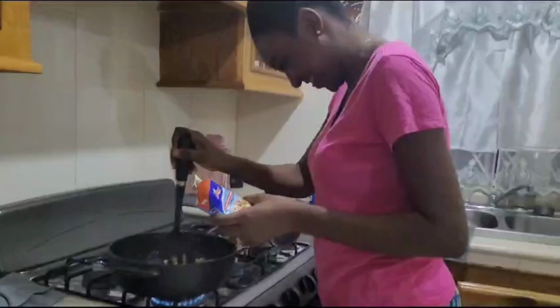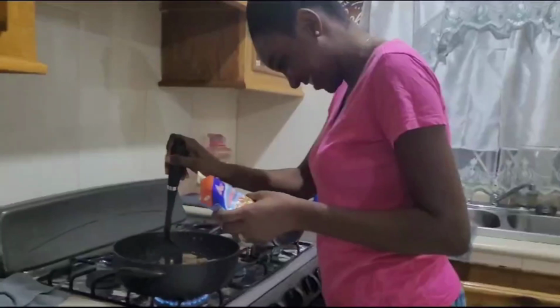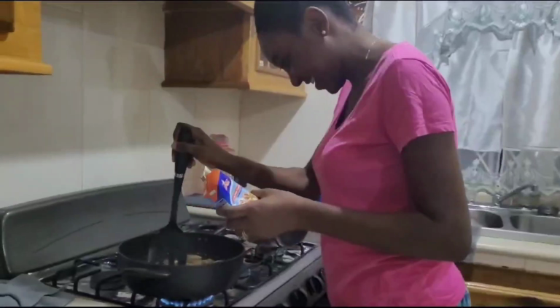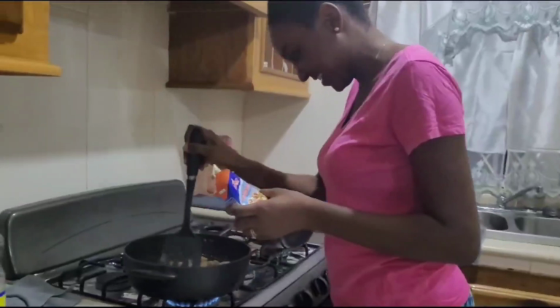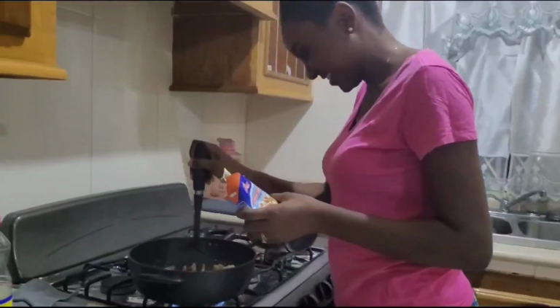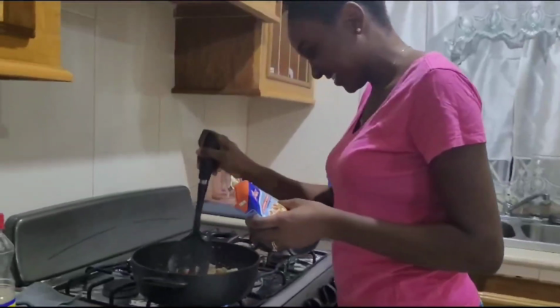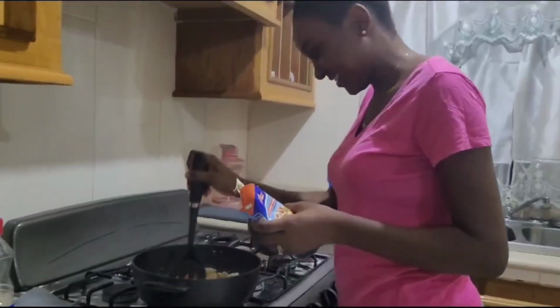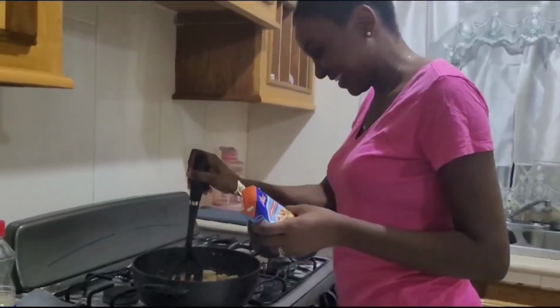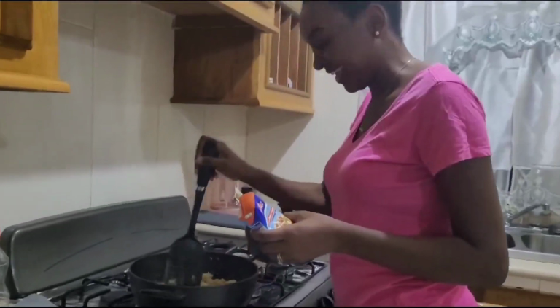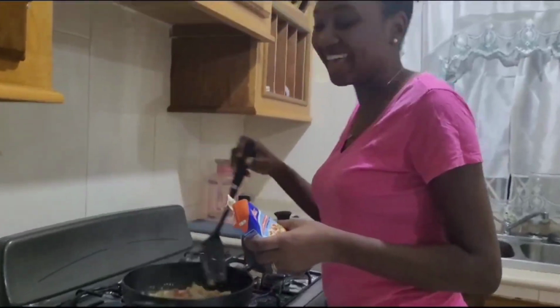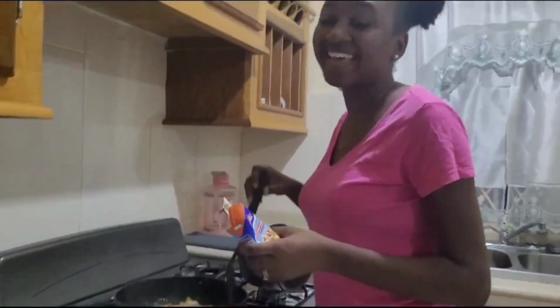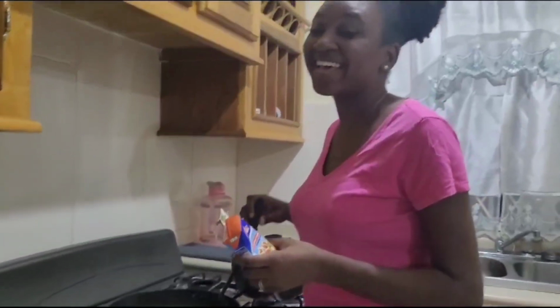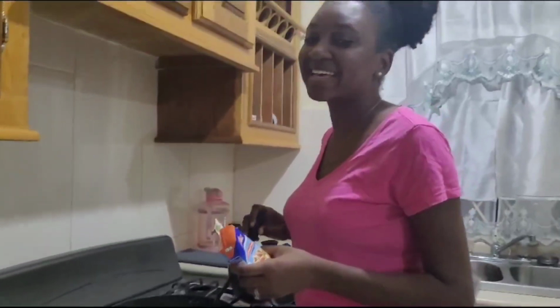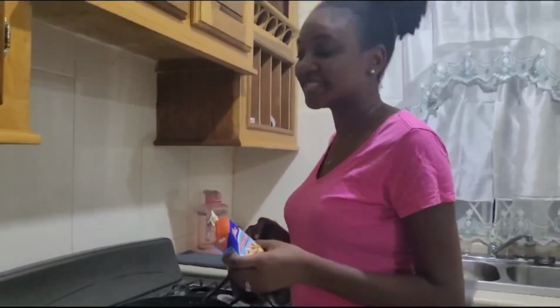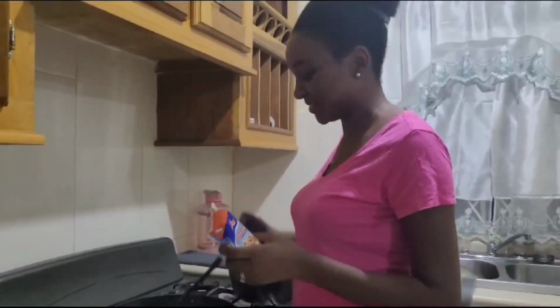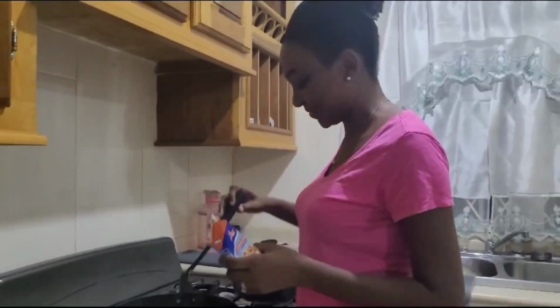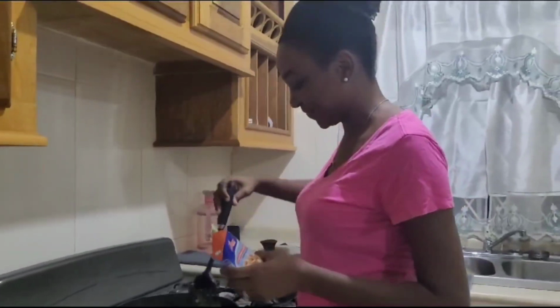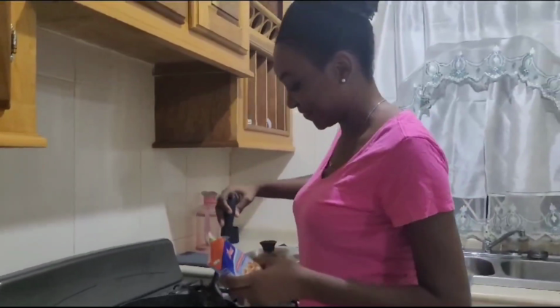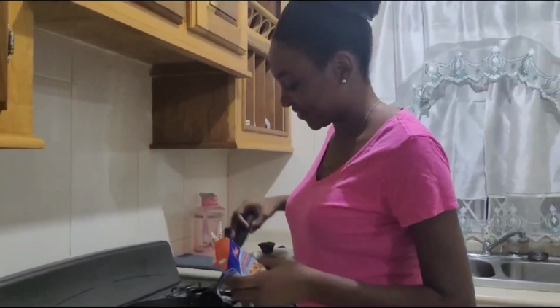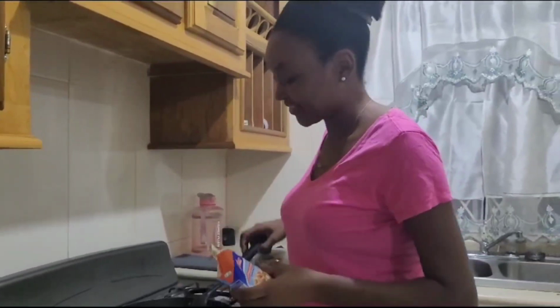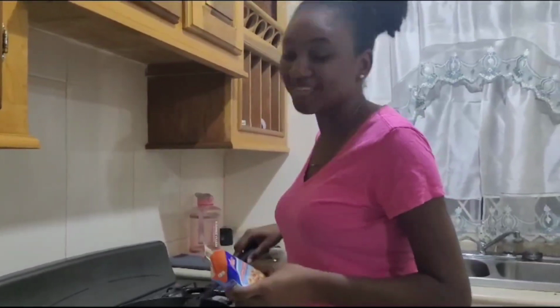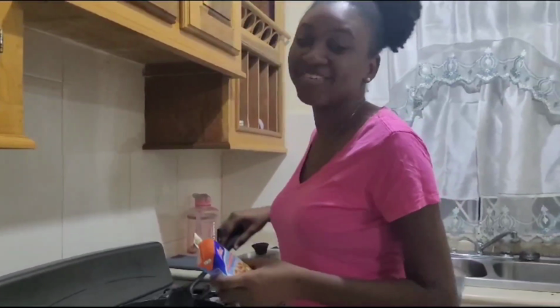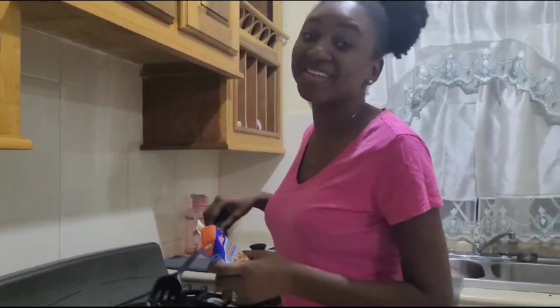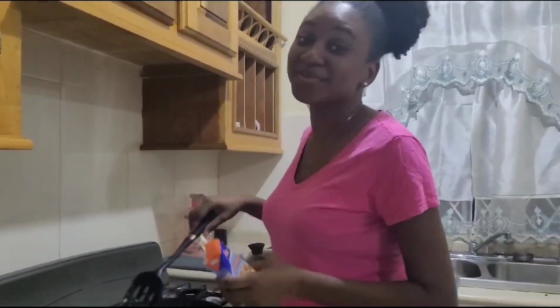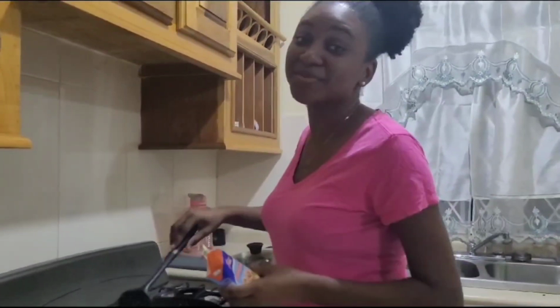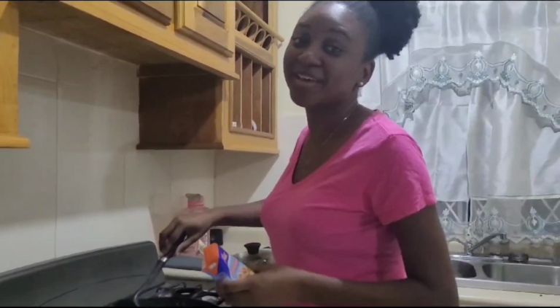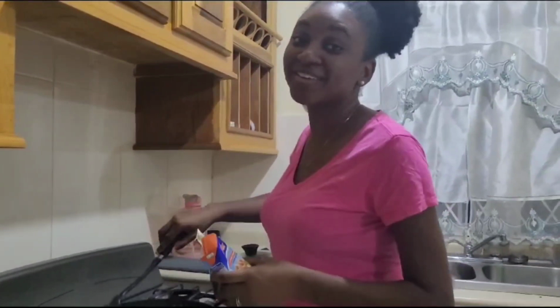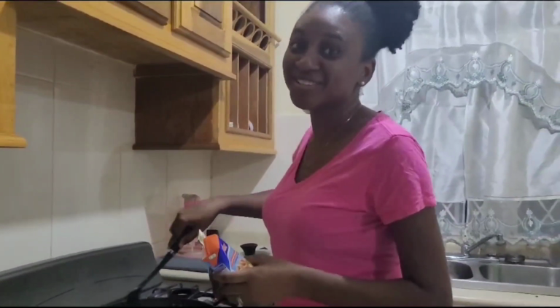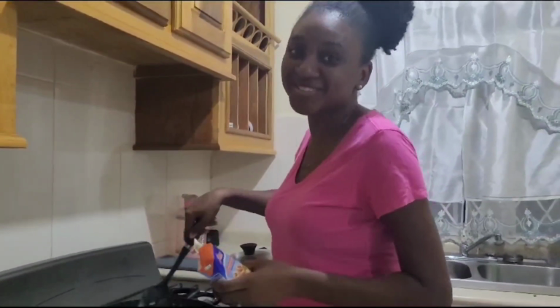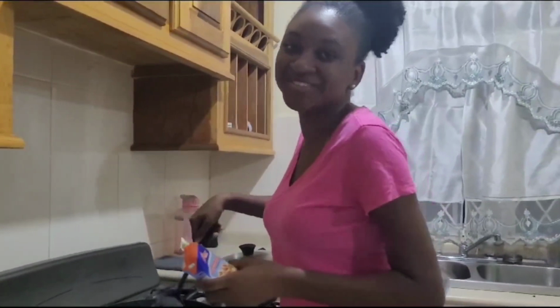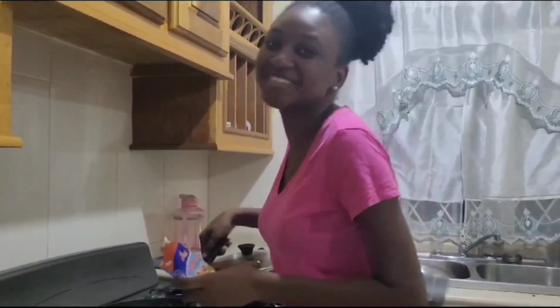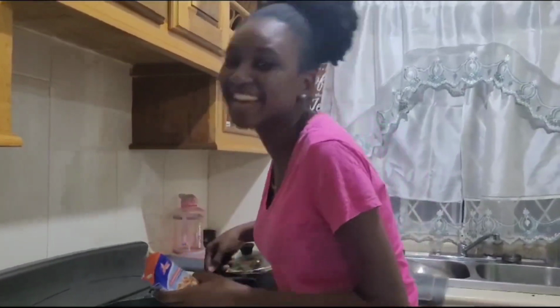Hey guys, welcome to Merlin's off YouTube channel.